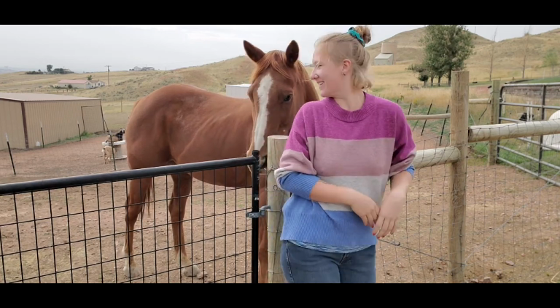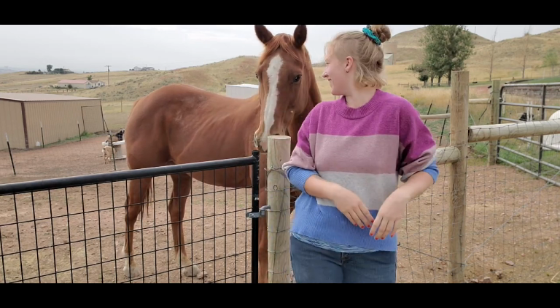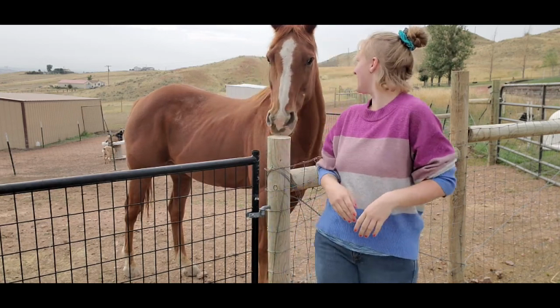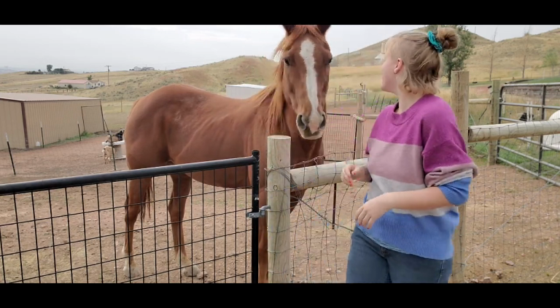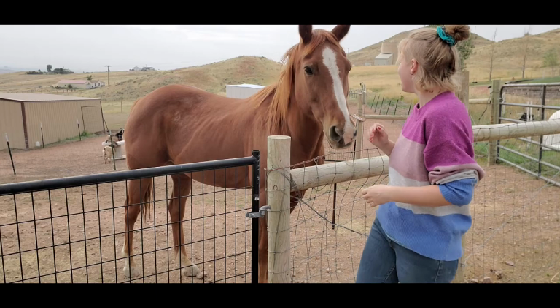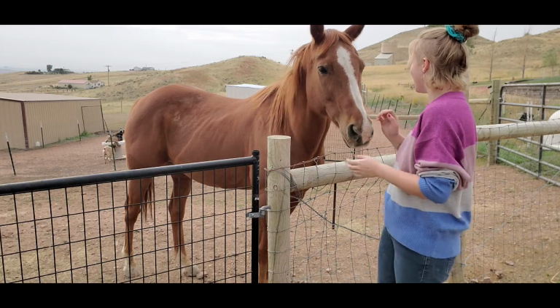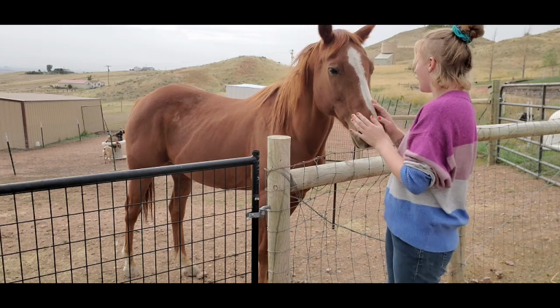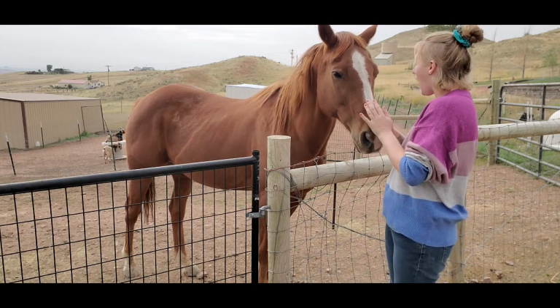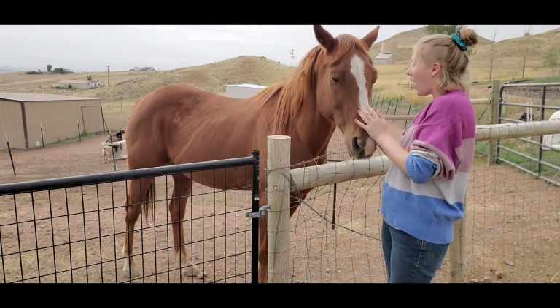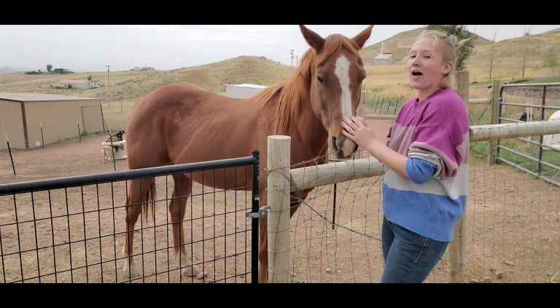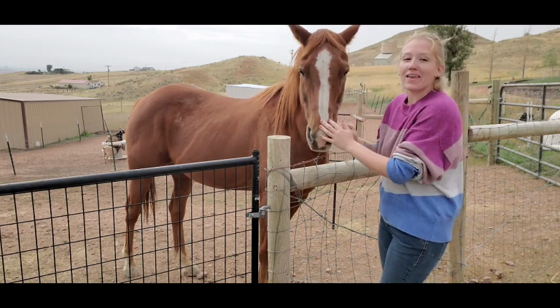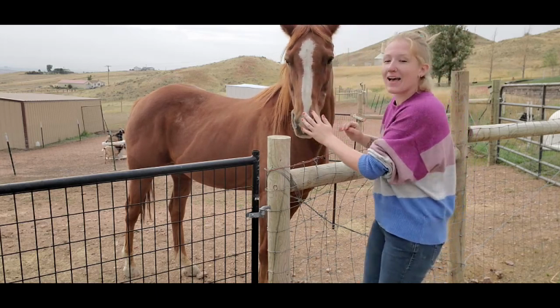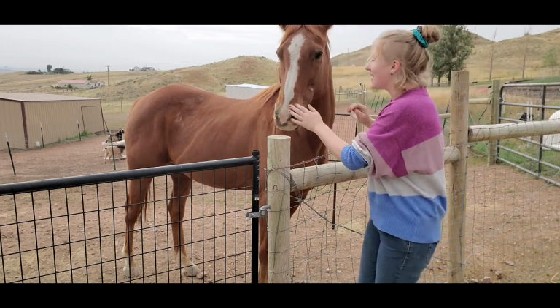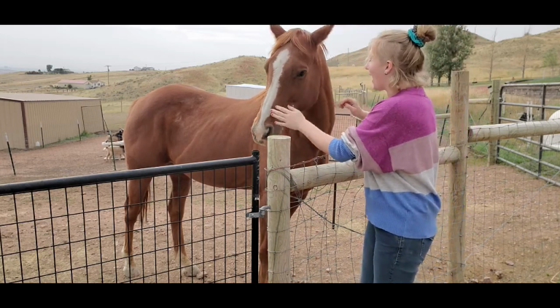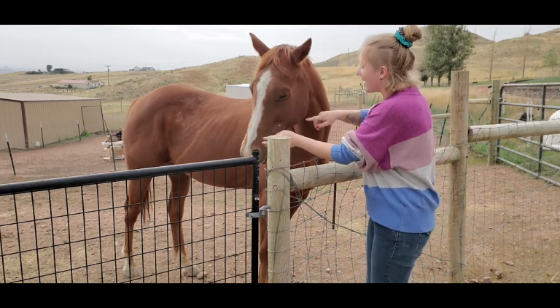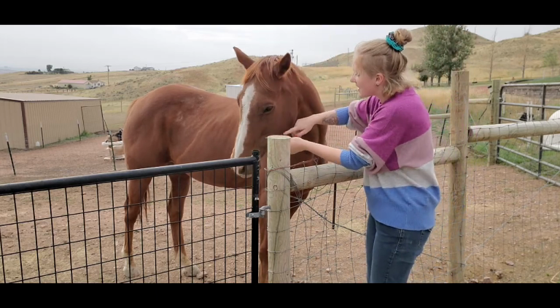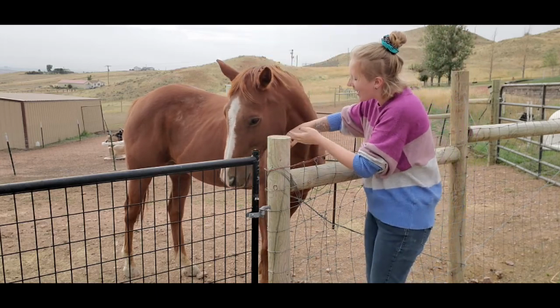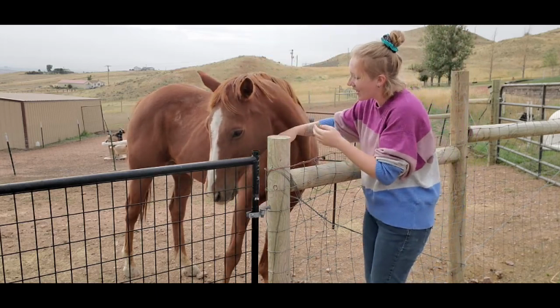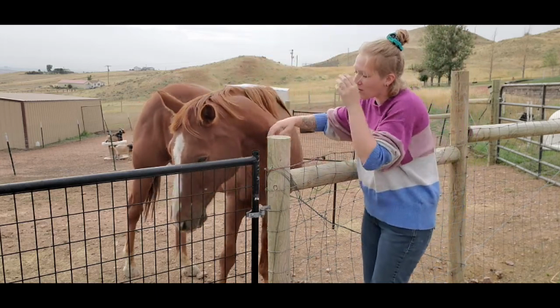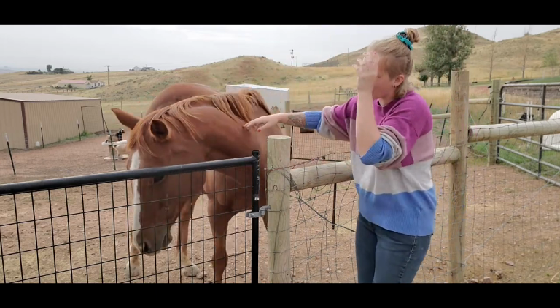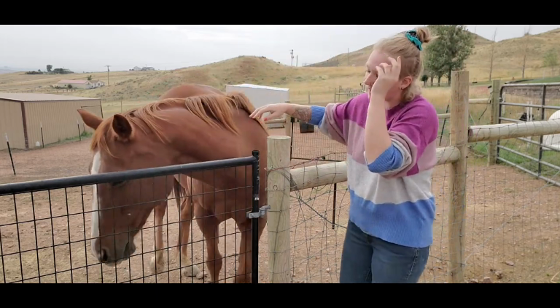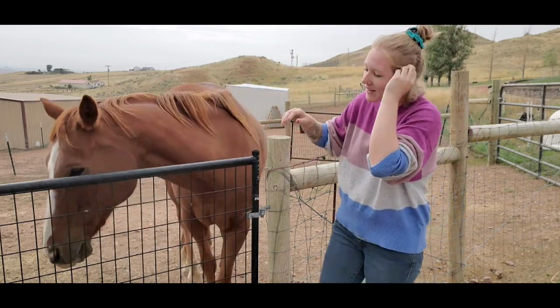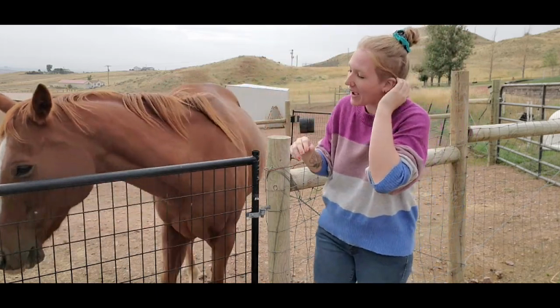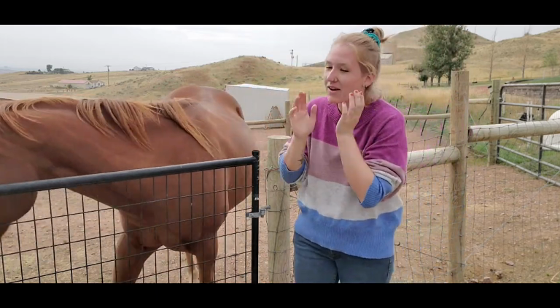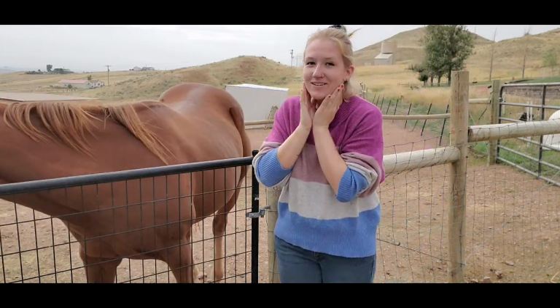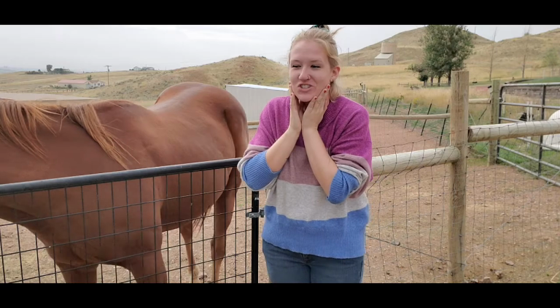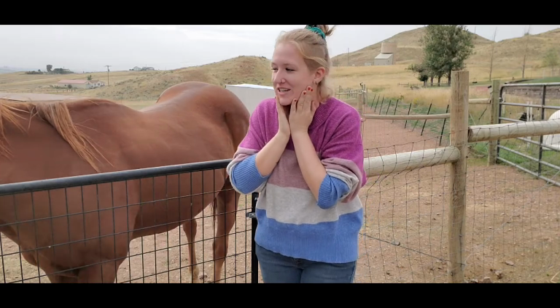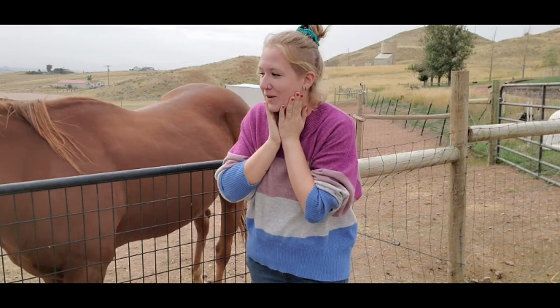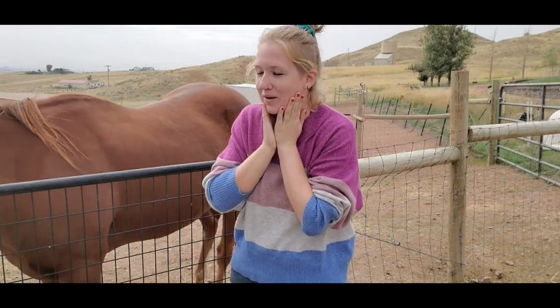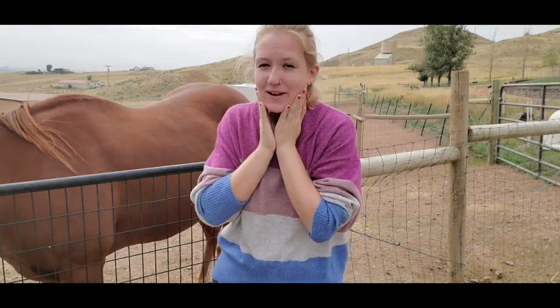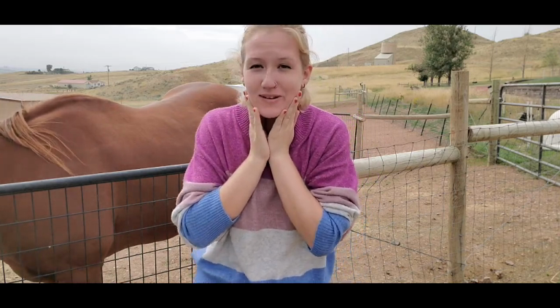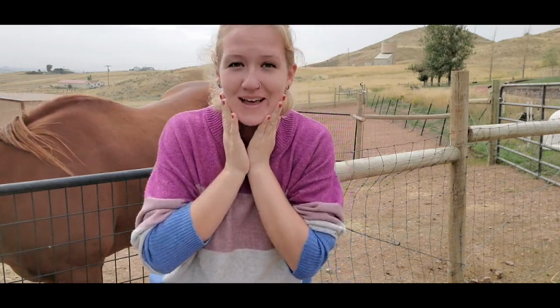What are you doing? He has a cactus on his cheek! Oh my god, he has a cactus on his cheek. Okay, we've got to fix that.